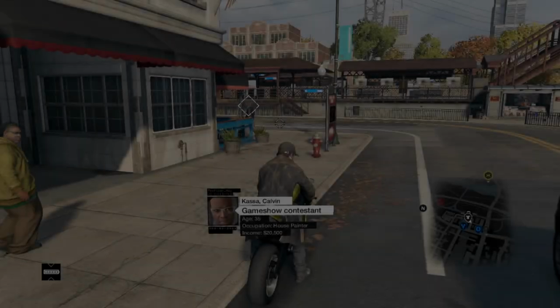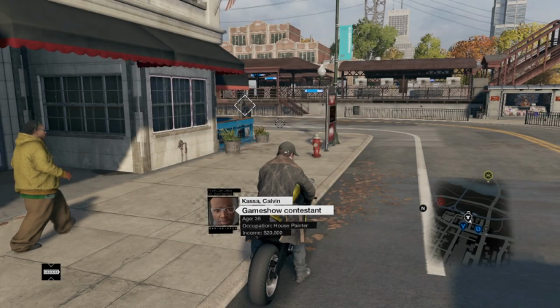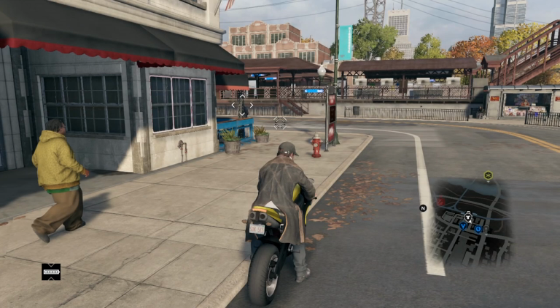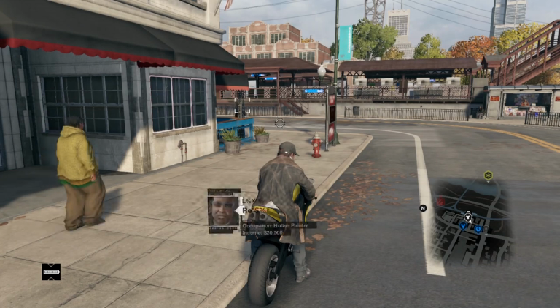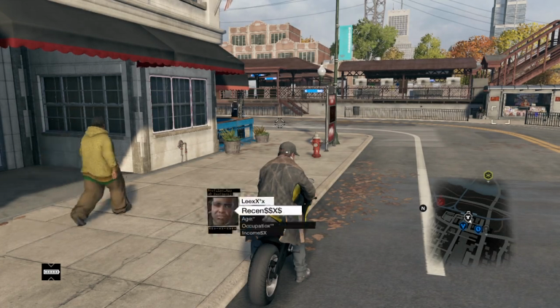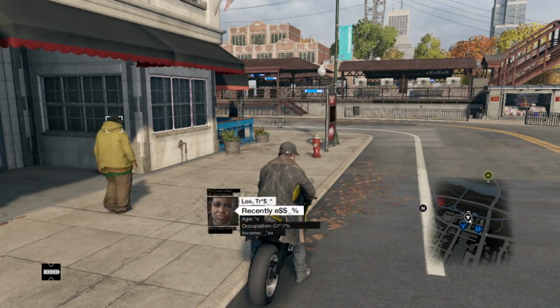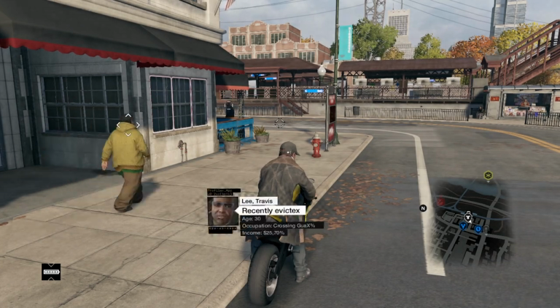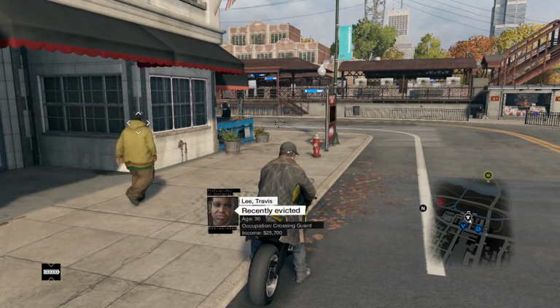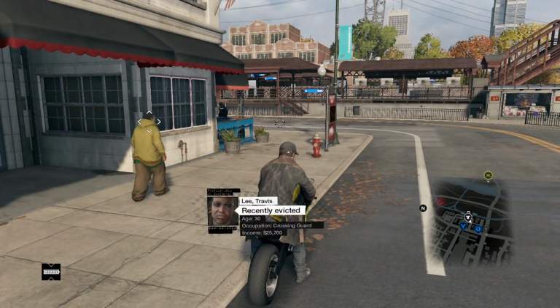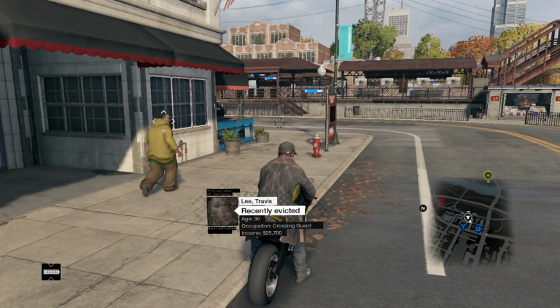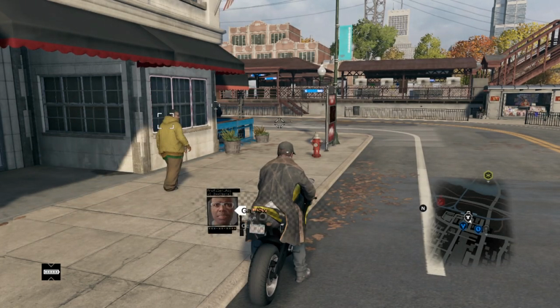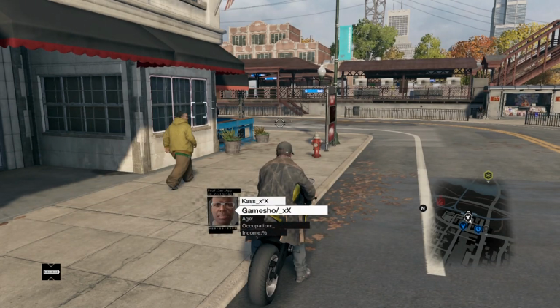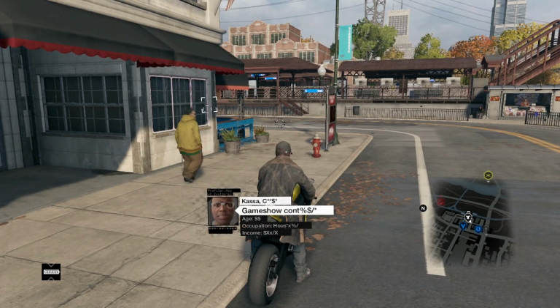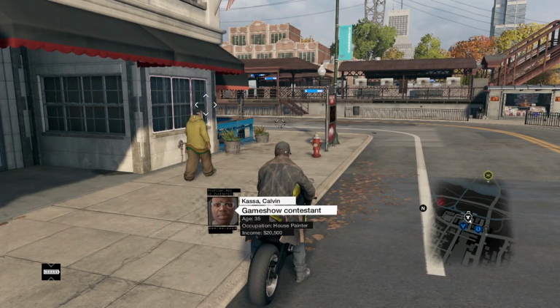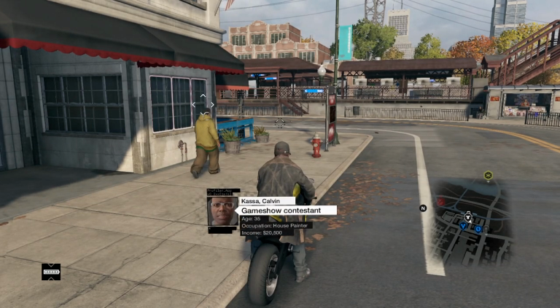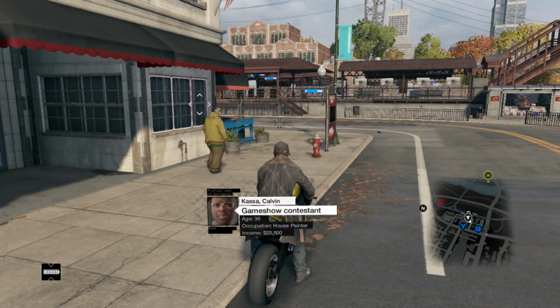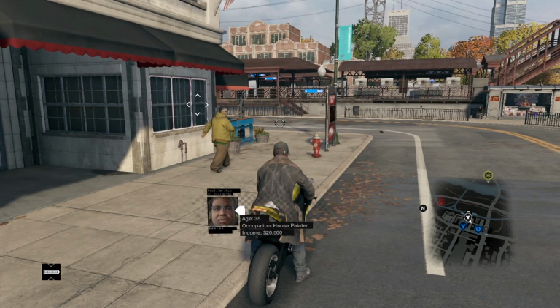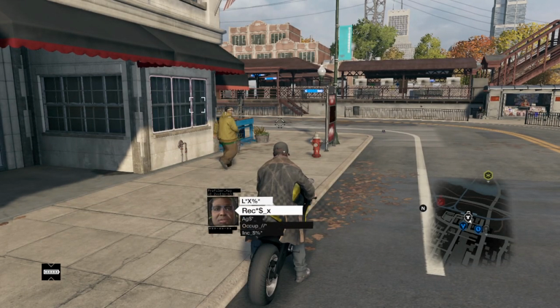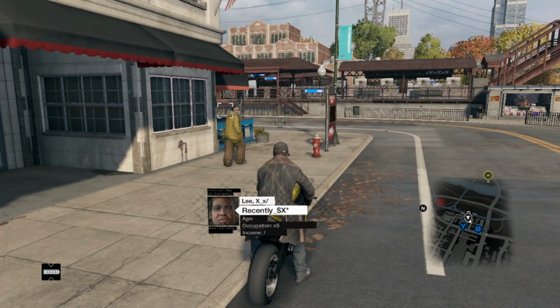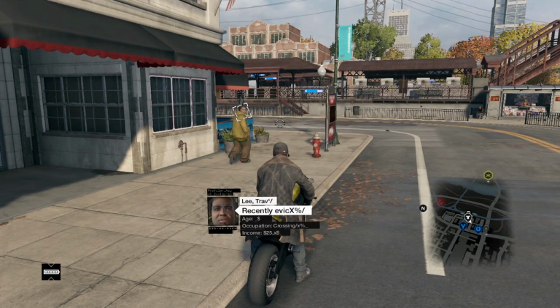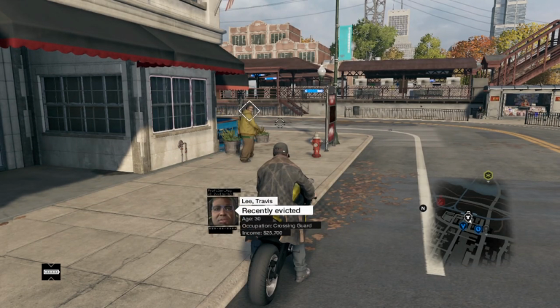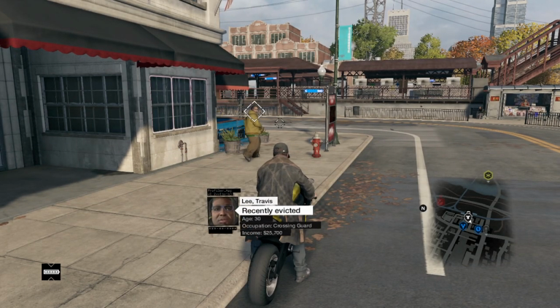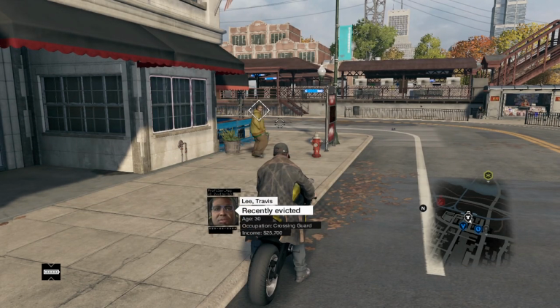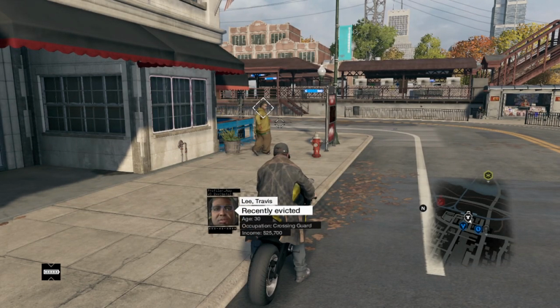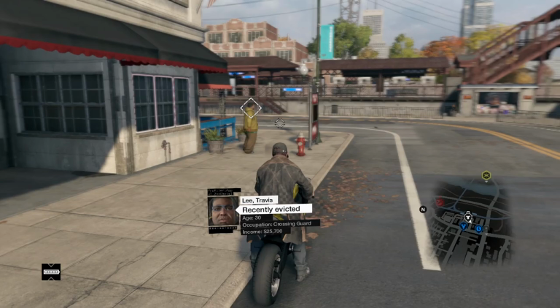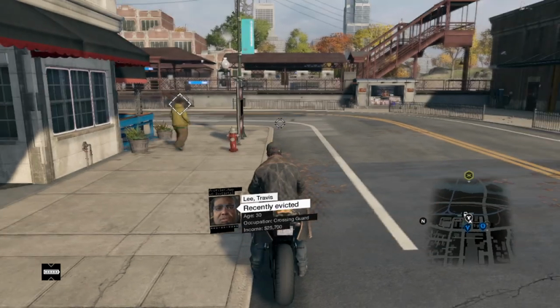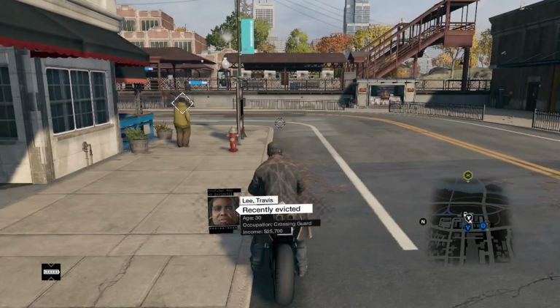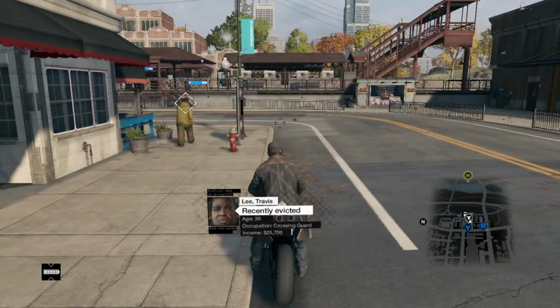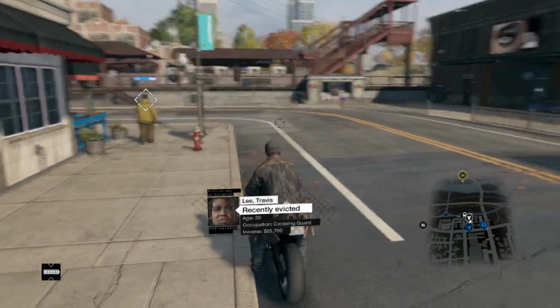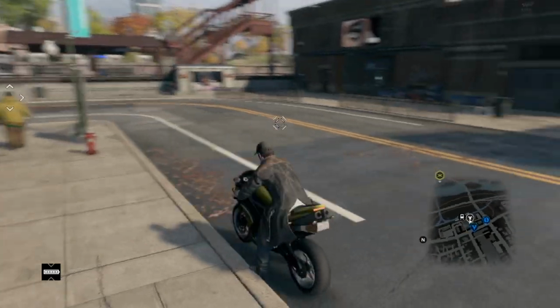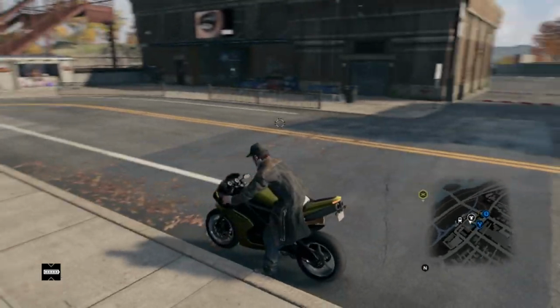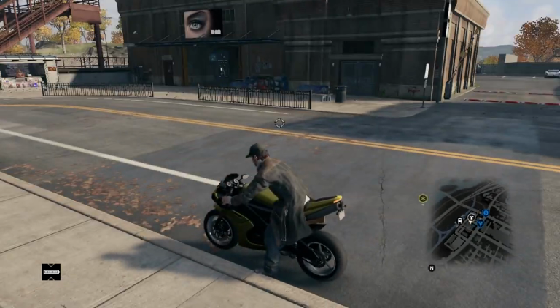Hey guys, Bart here, connecting from Watch Dogs Central, and today I have a funny little Easter egg for you guys.